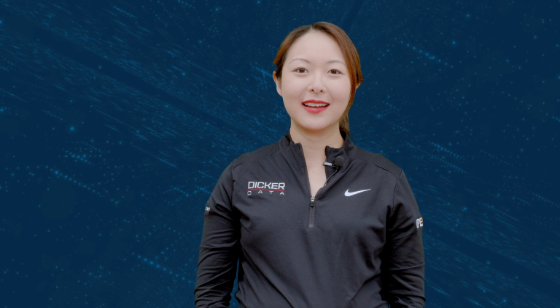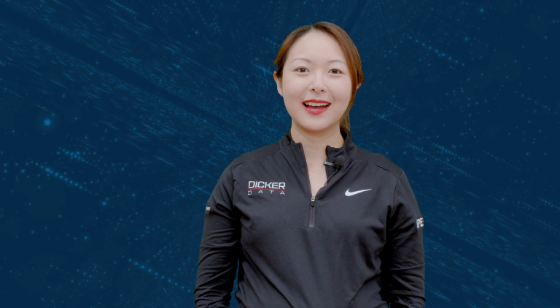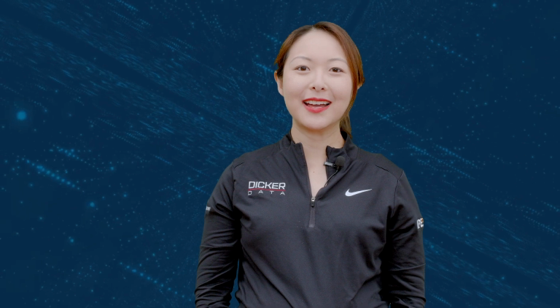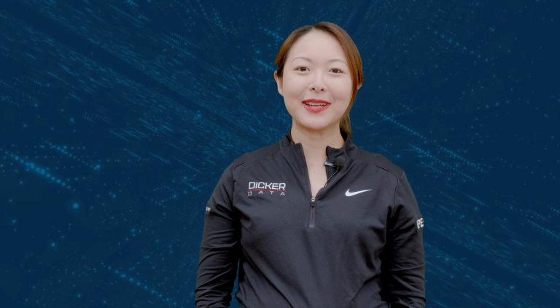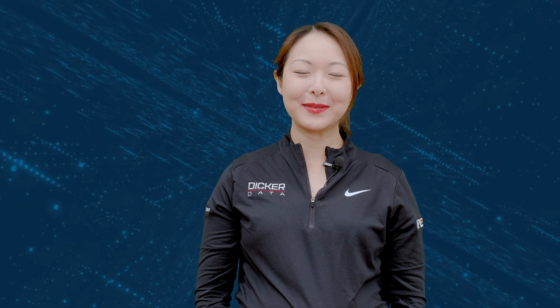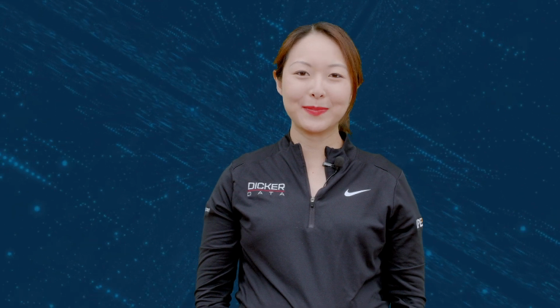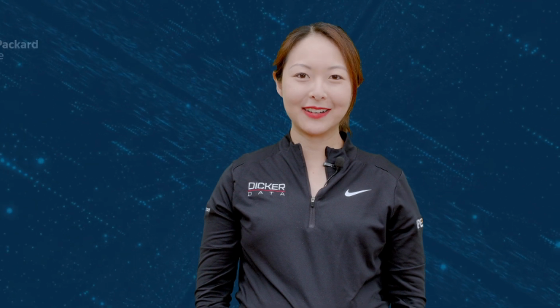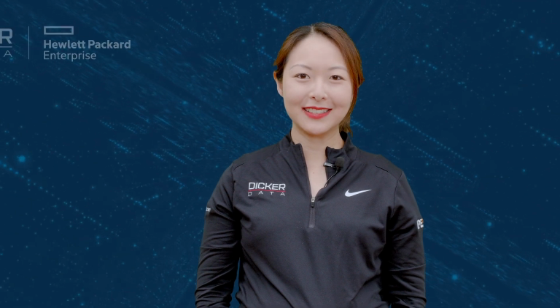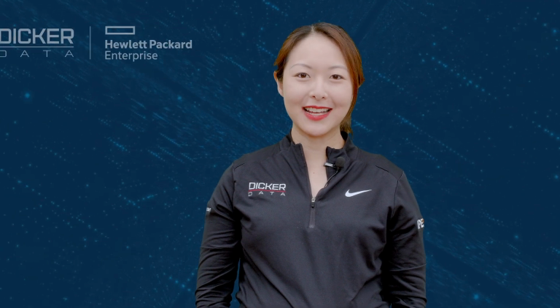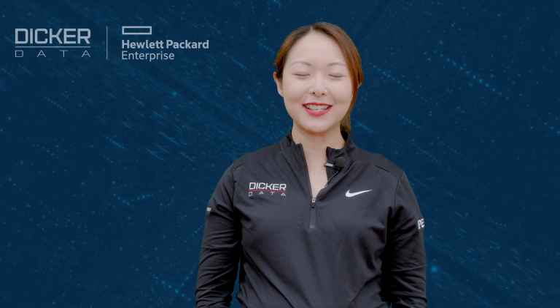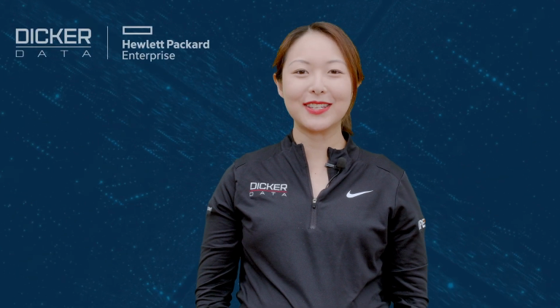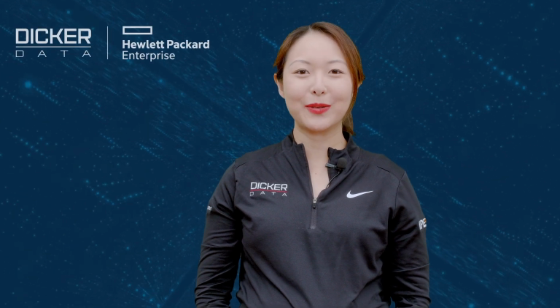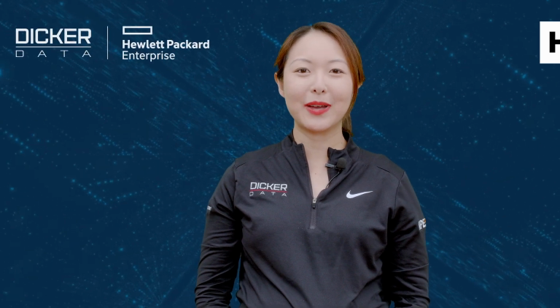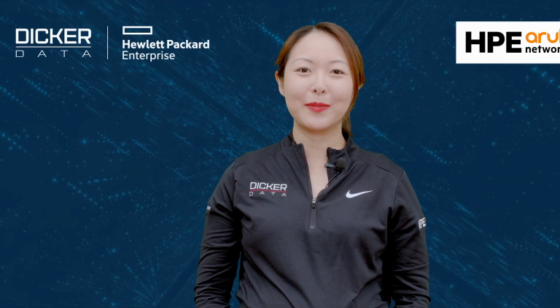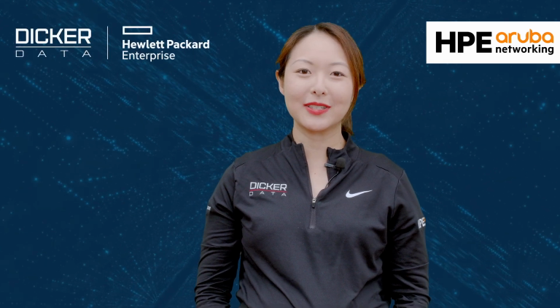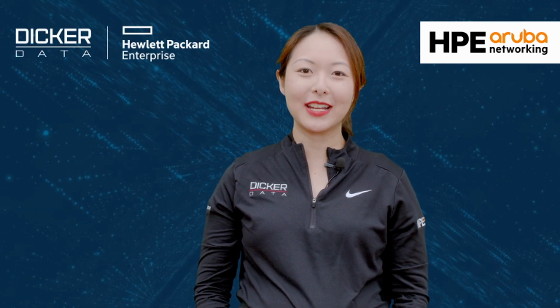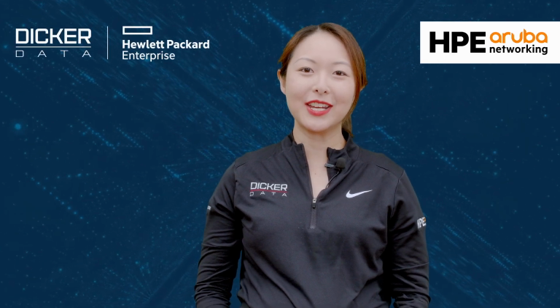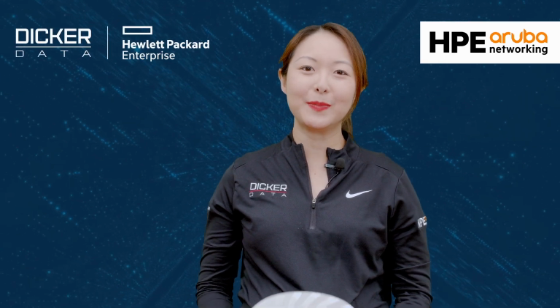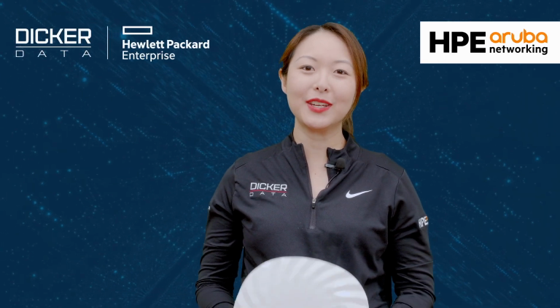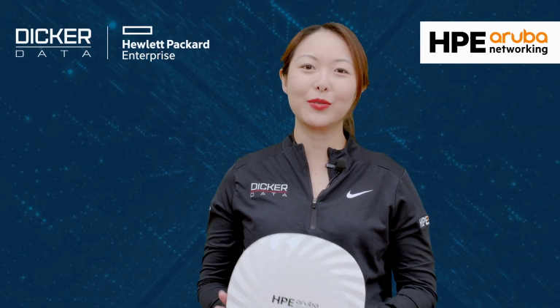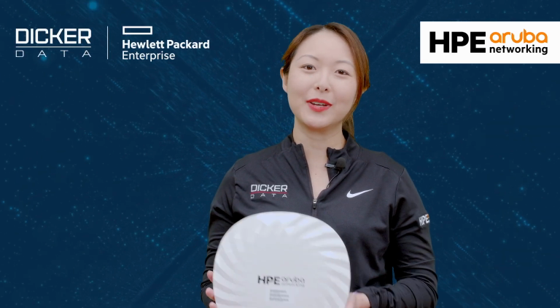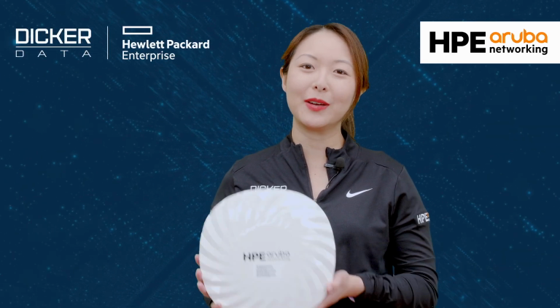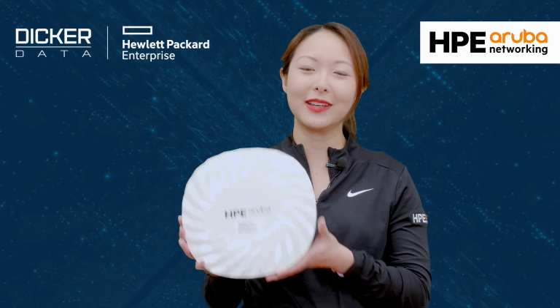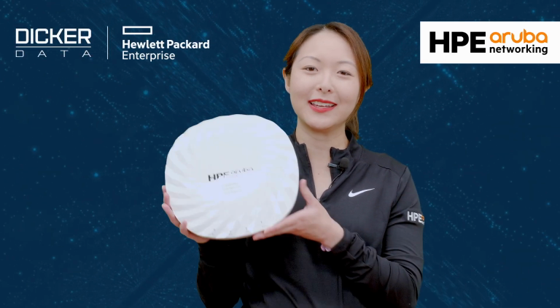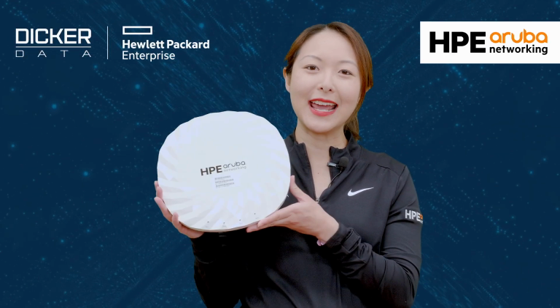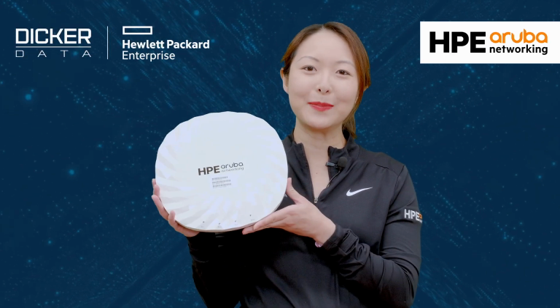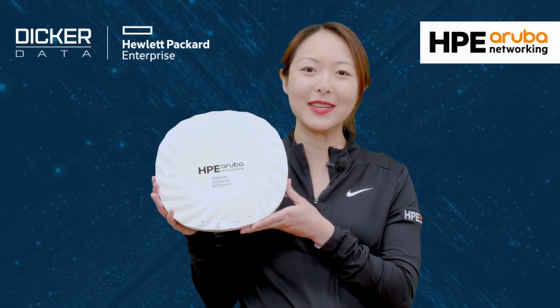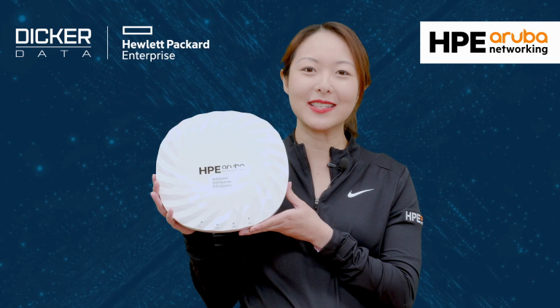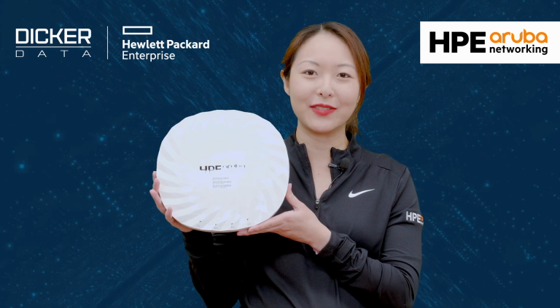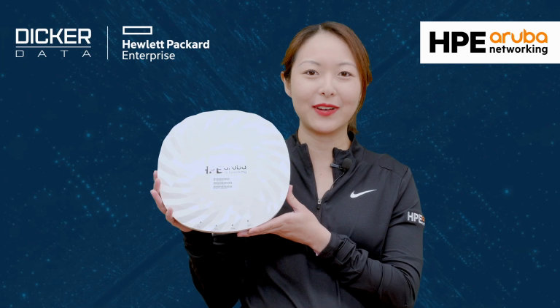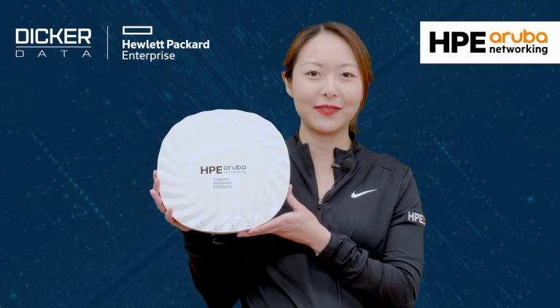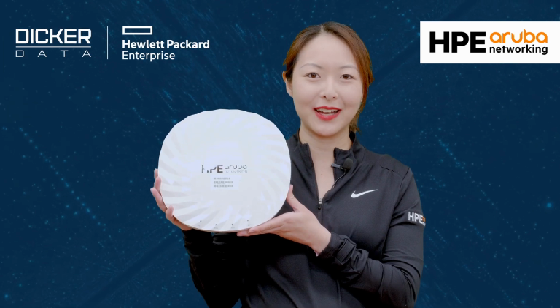Hi, my name is Marilyn, and today we'll be unboxing the HPE Aruba Networking AP755.